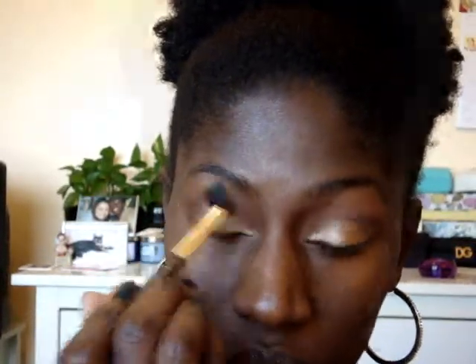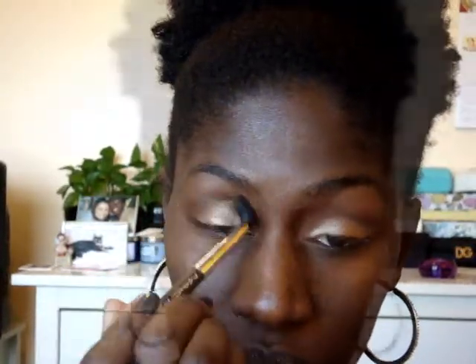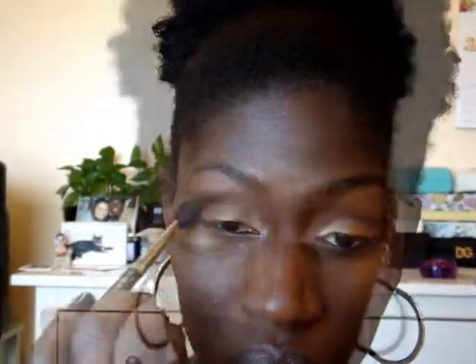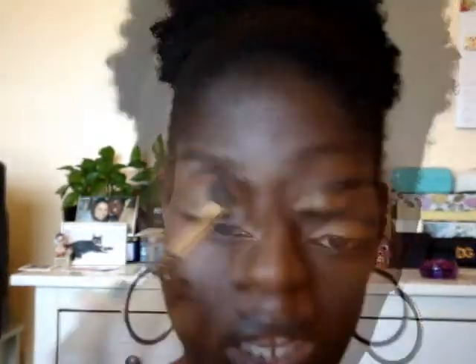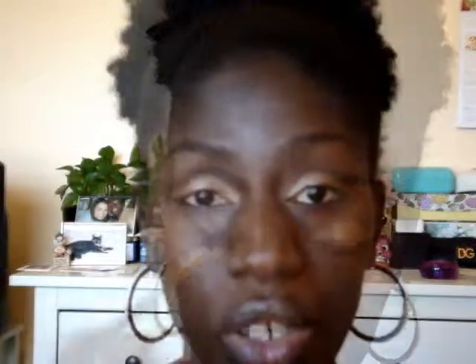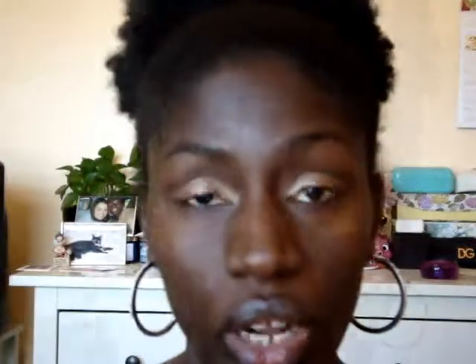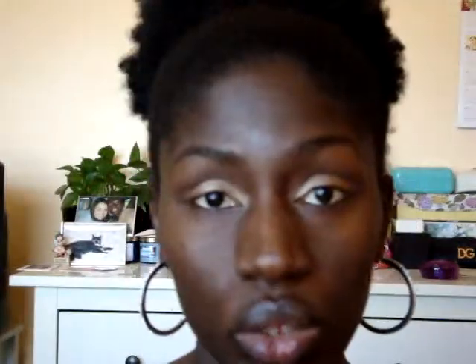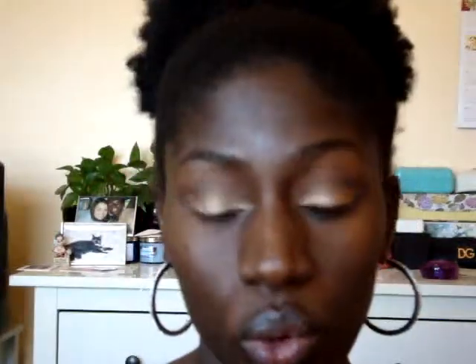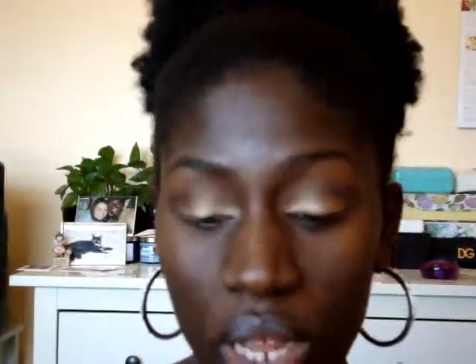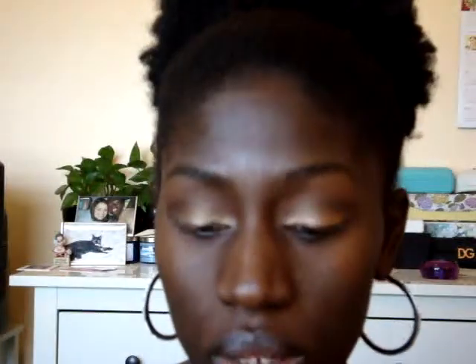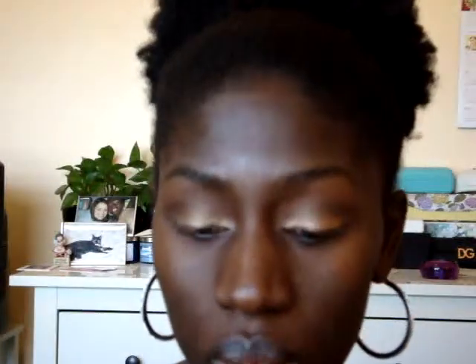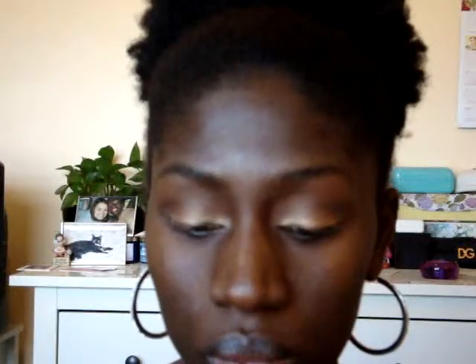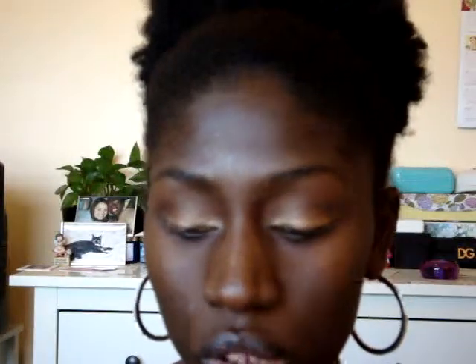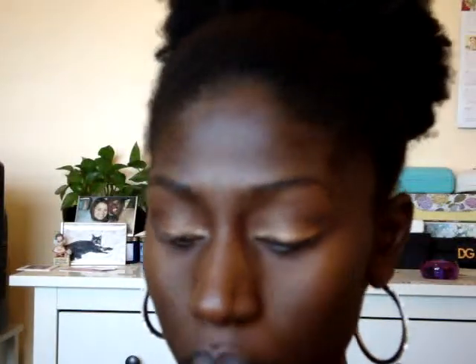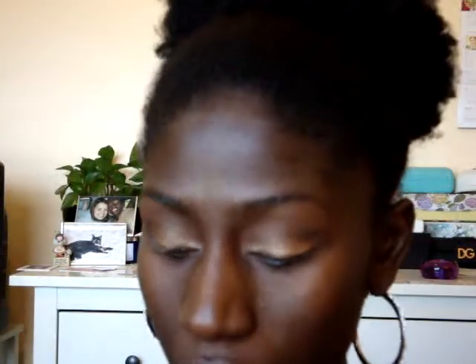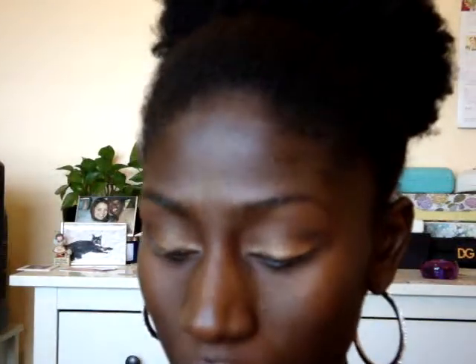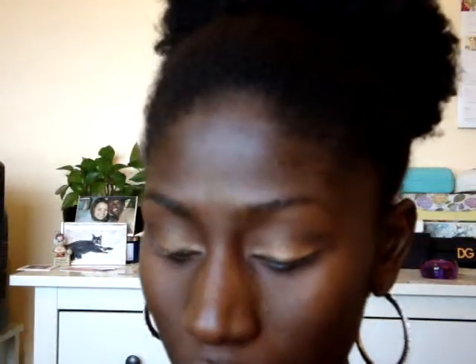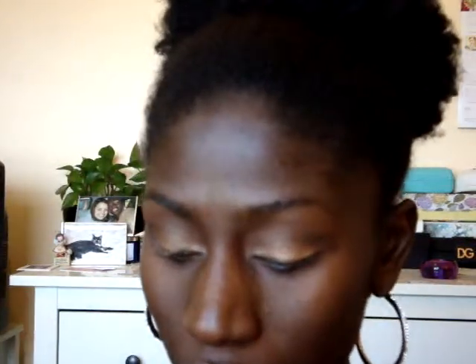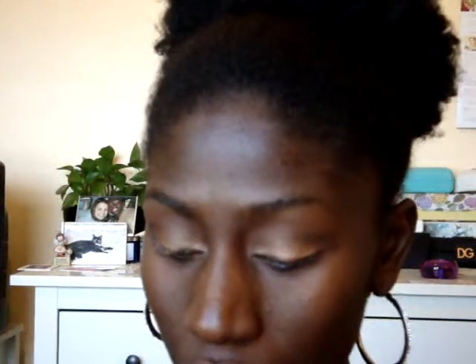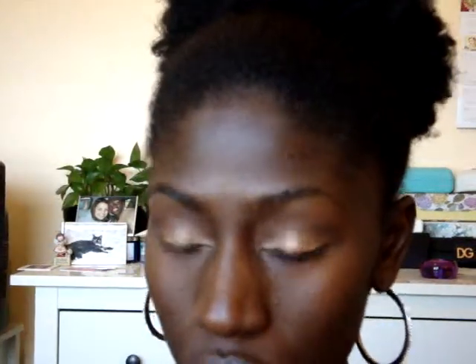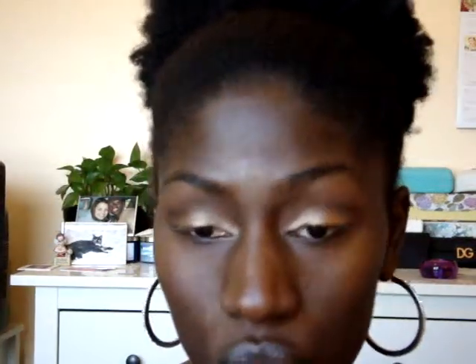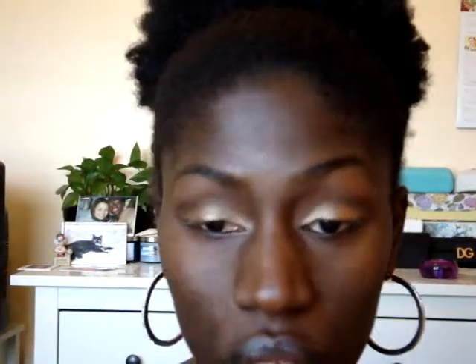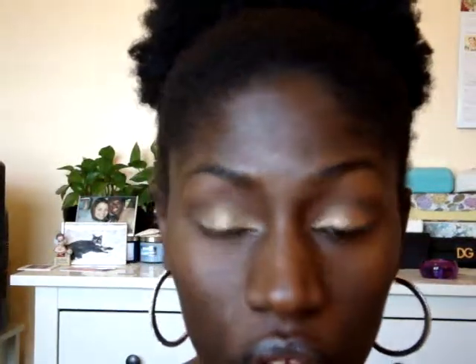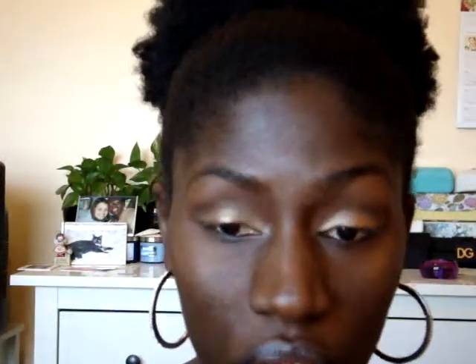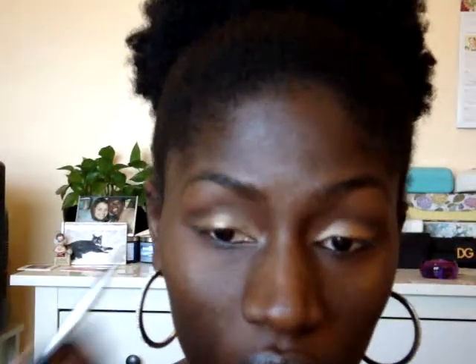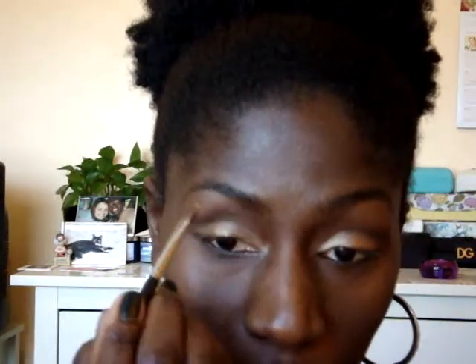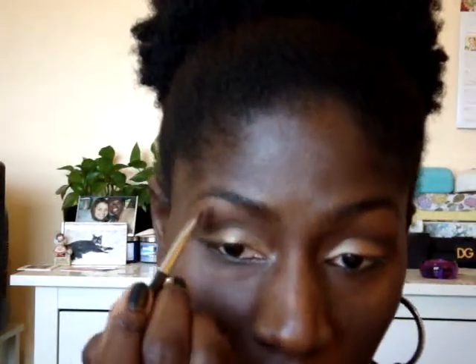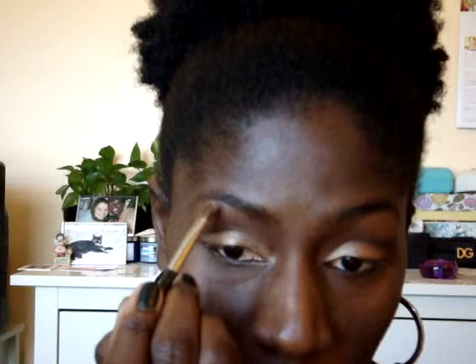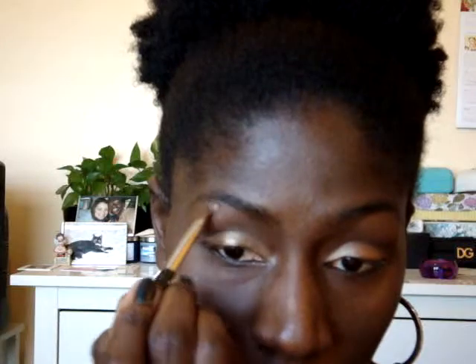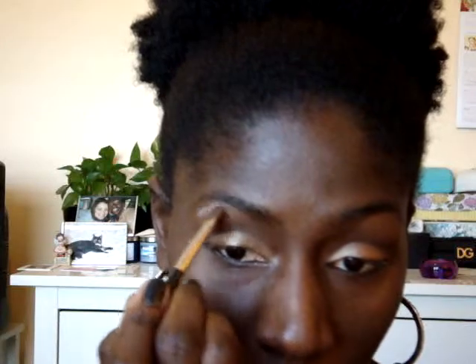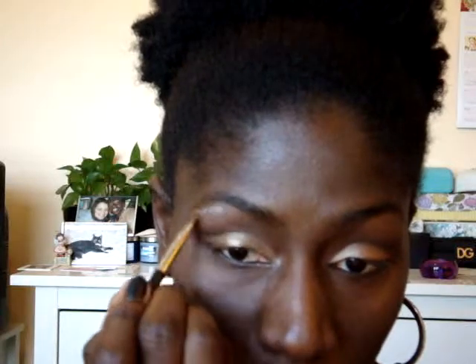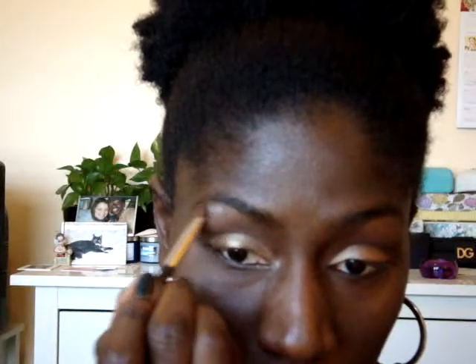Going in with the same brush that I used for the Woodwinked, switching to the Mylar, just using the other side of it for a highlight on the brow bone.